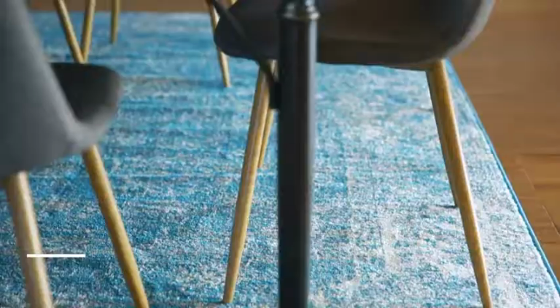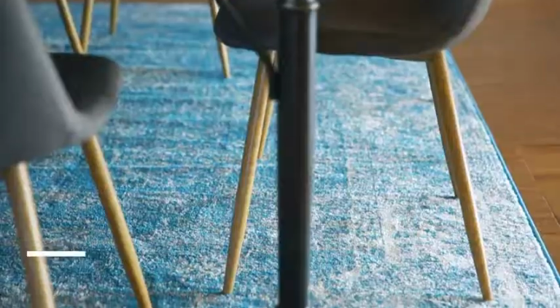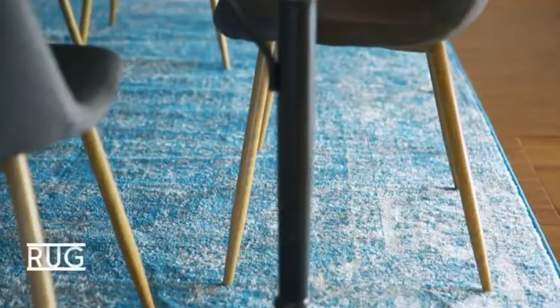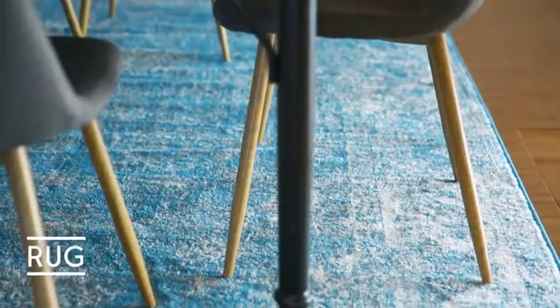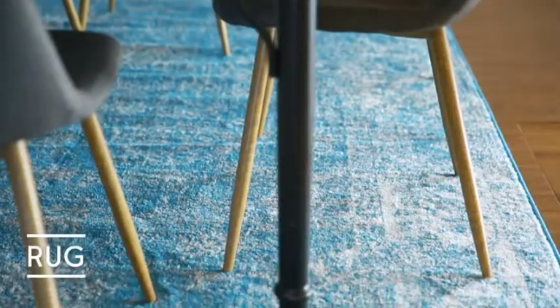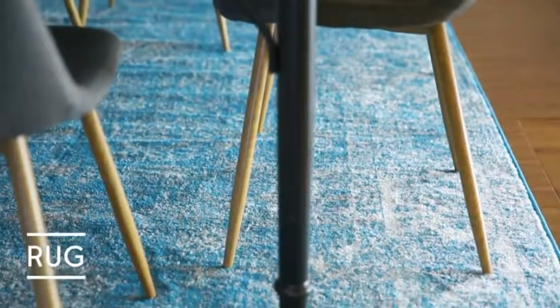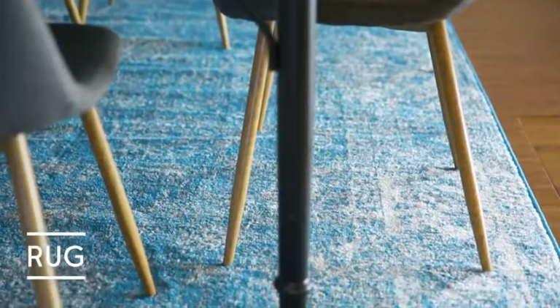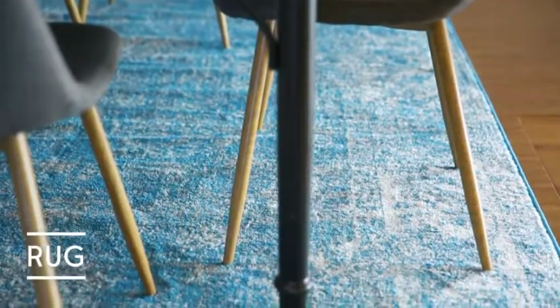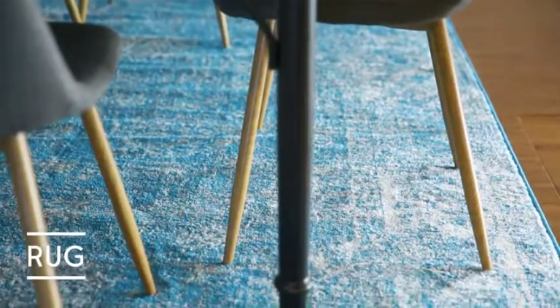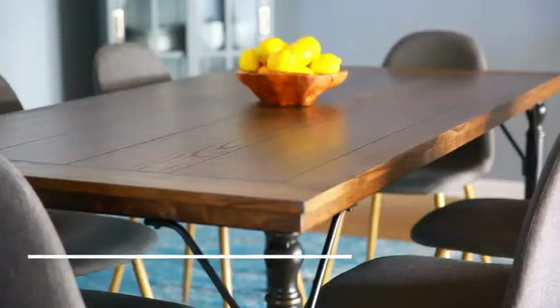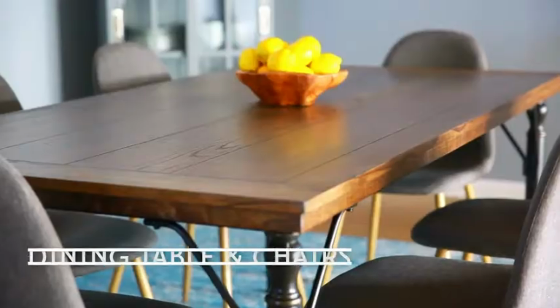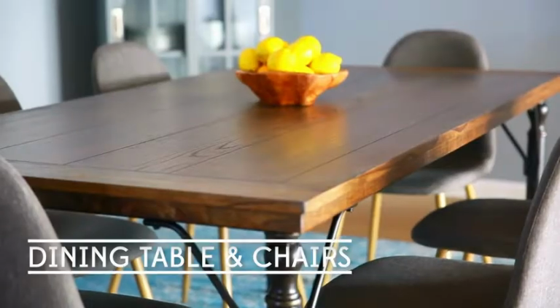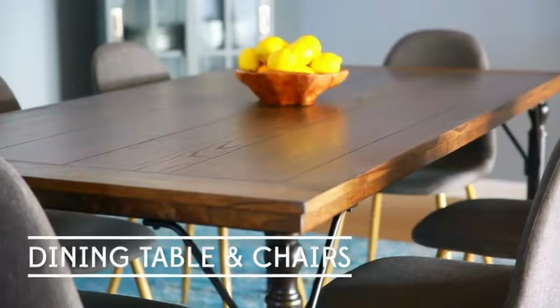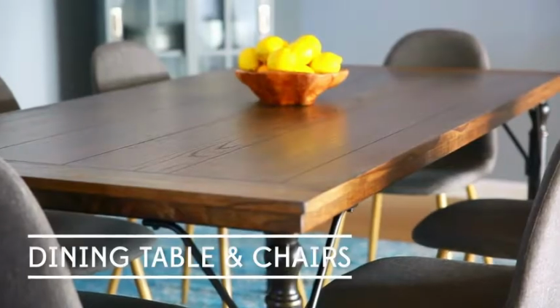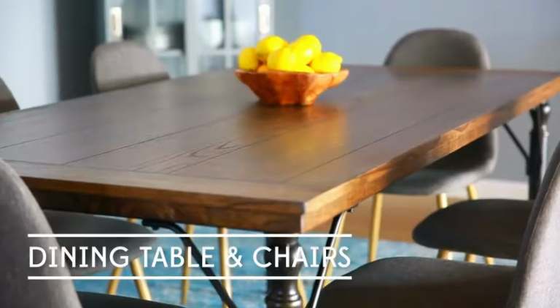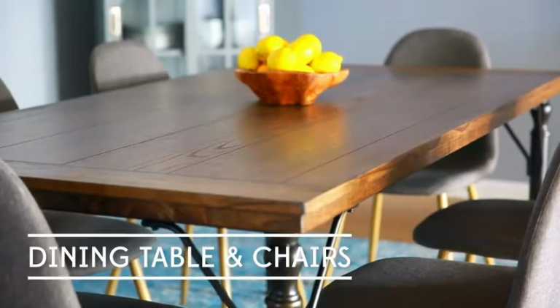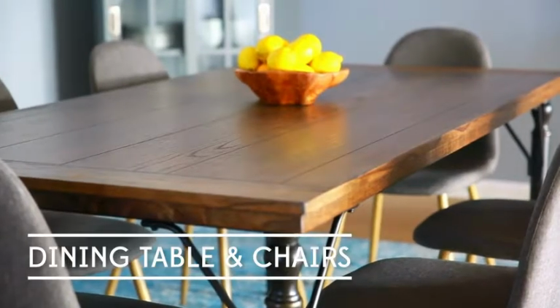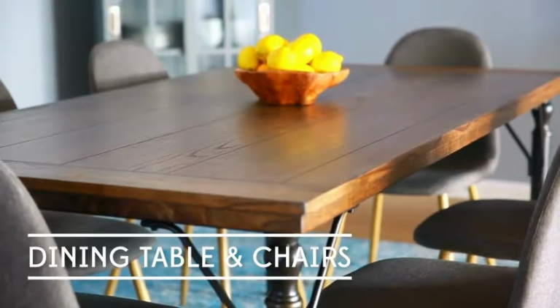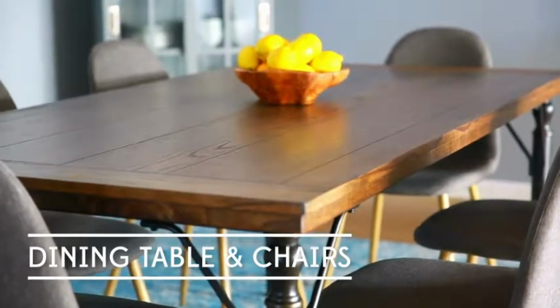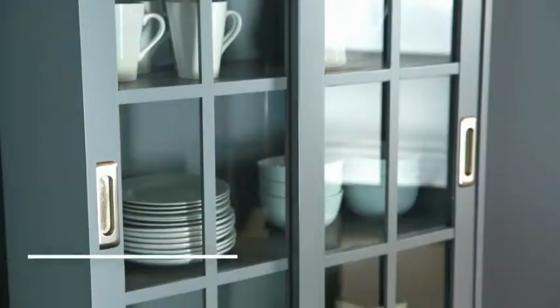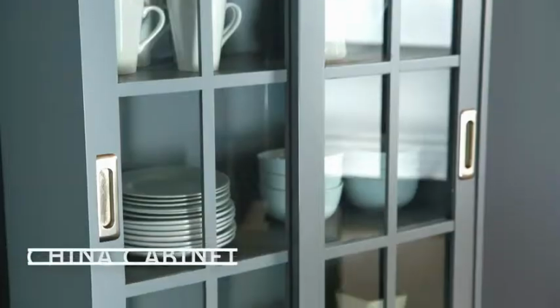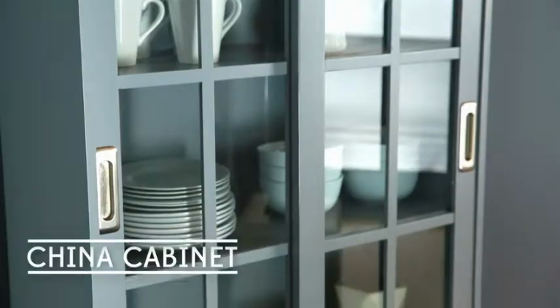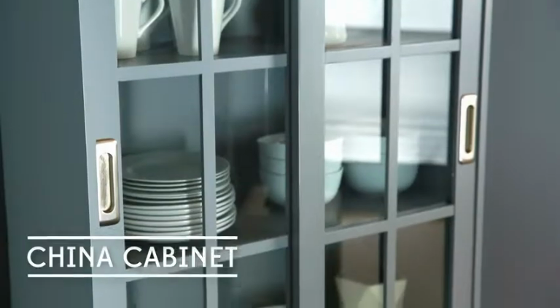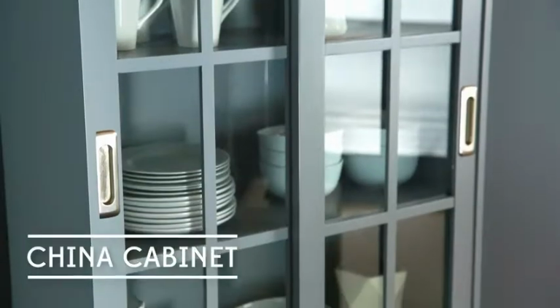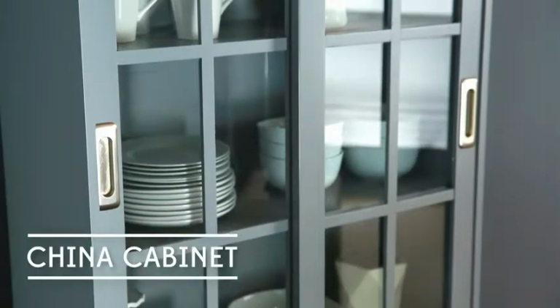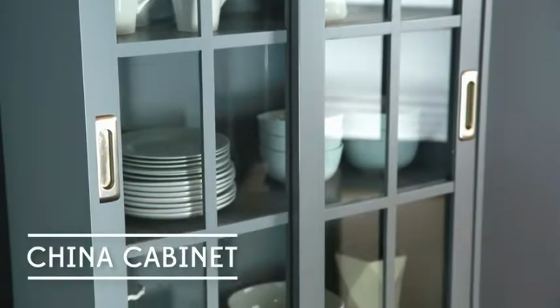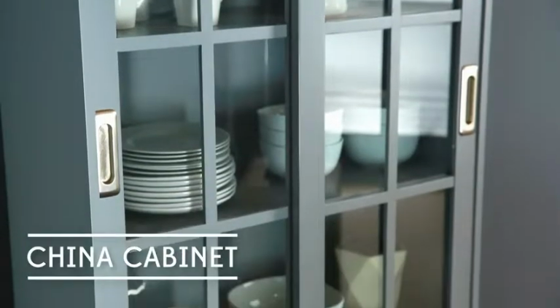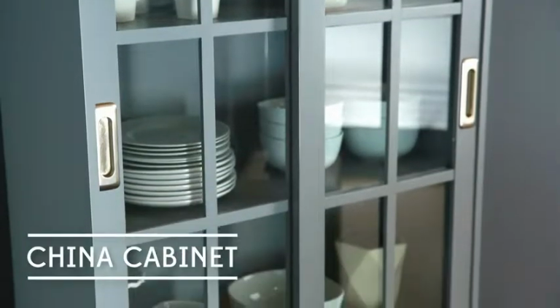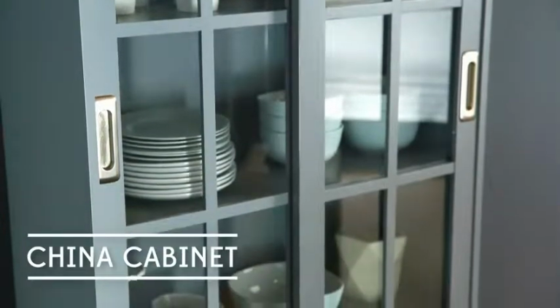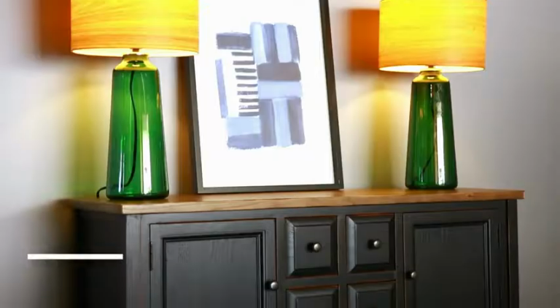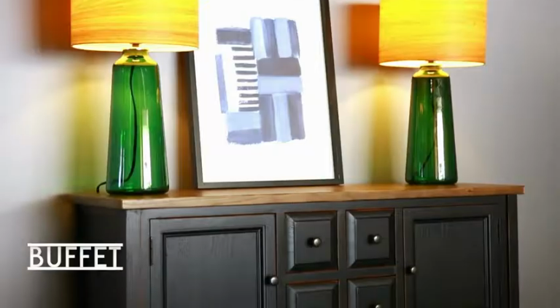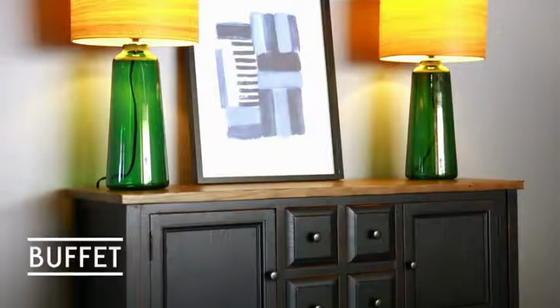From a rug, to a dining table and chairs, china cabinet, and buffet.